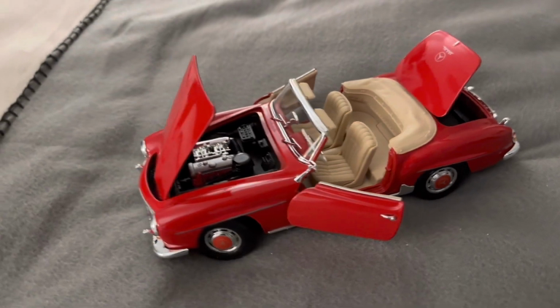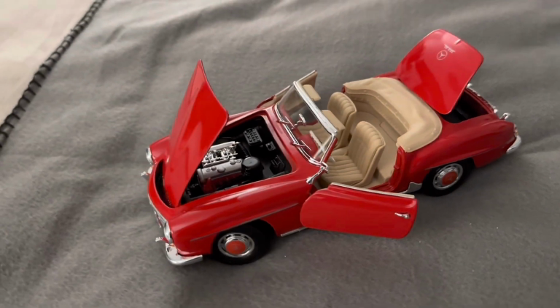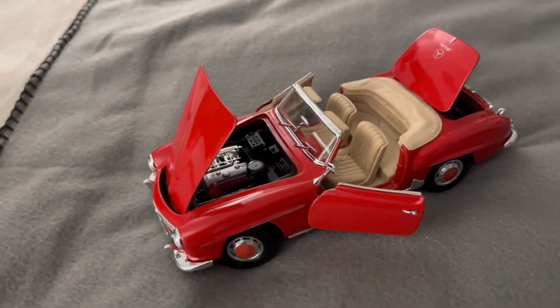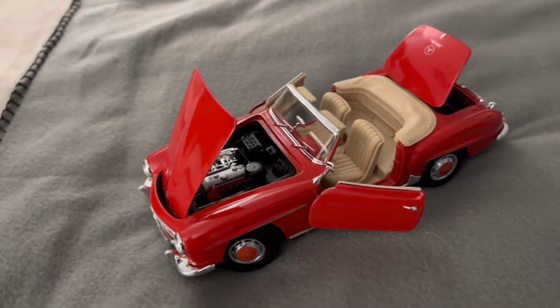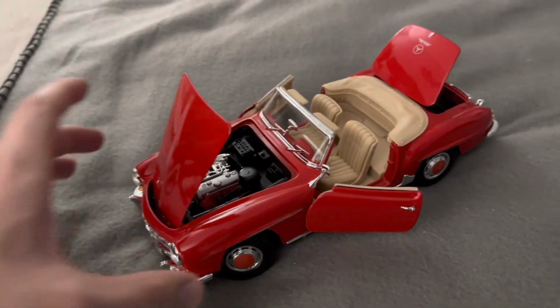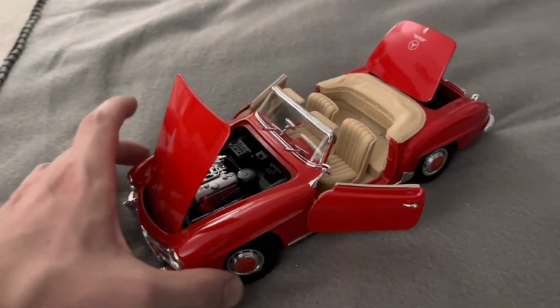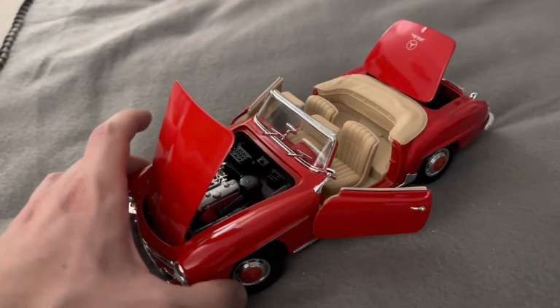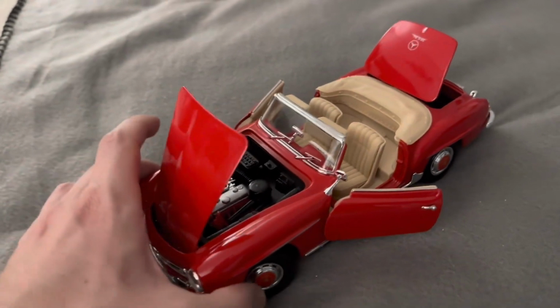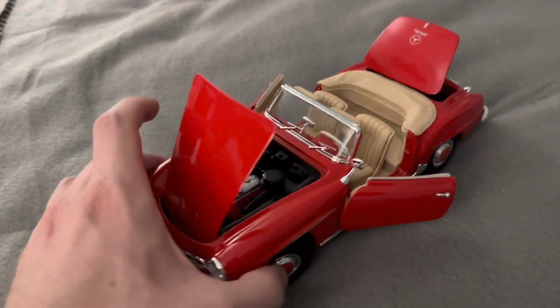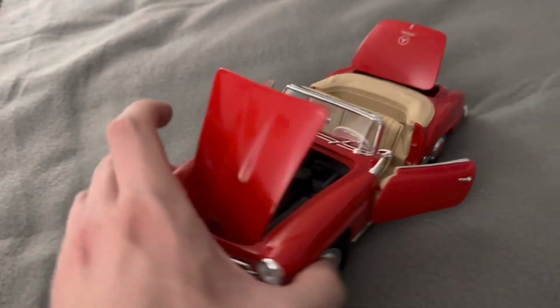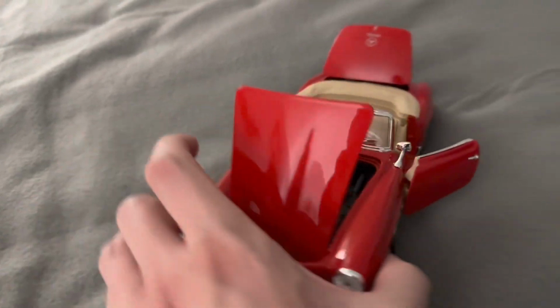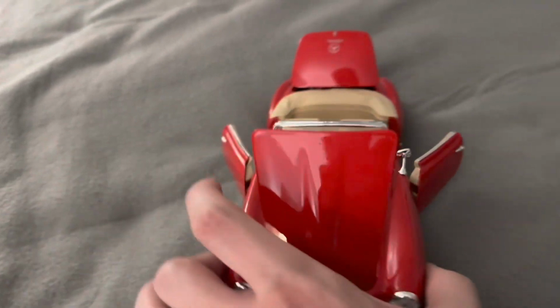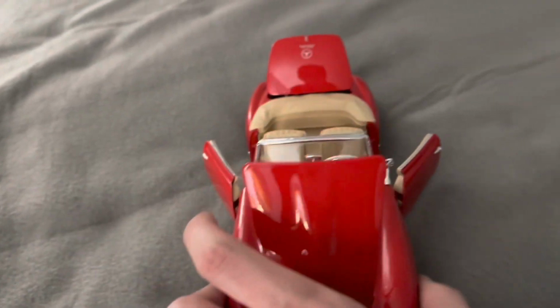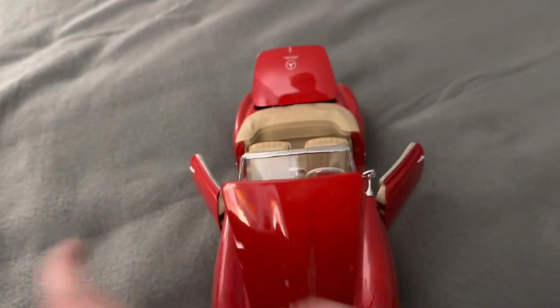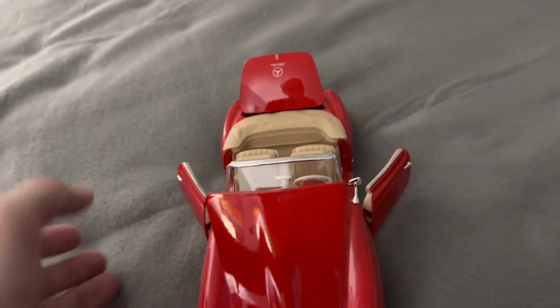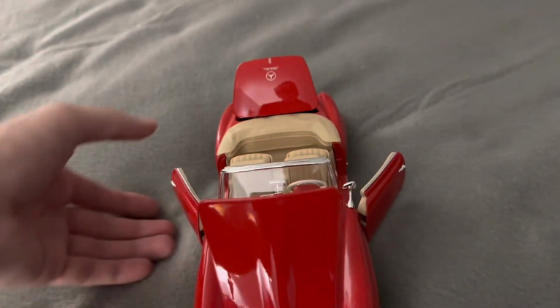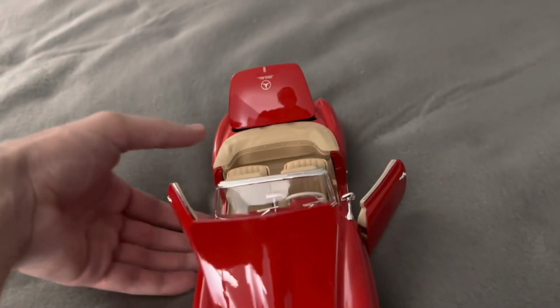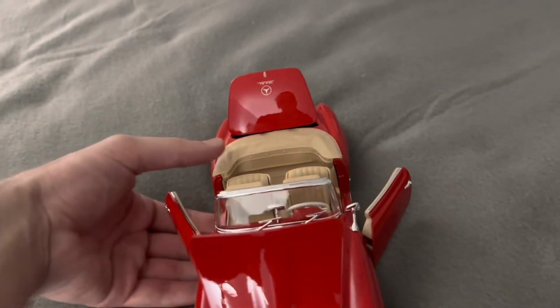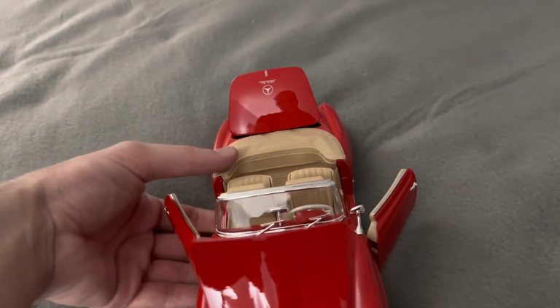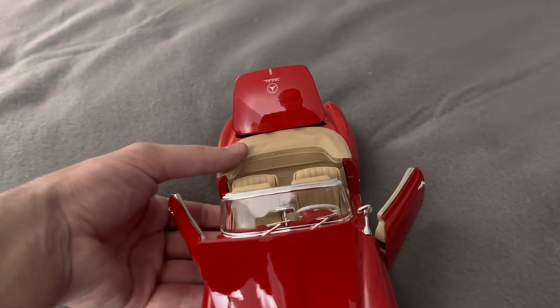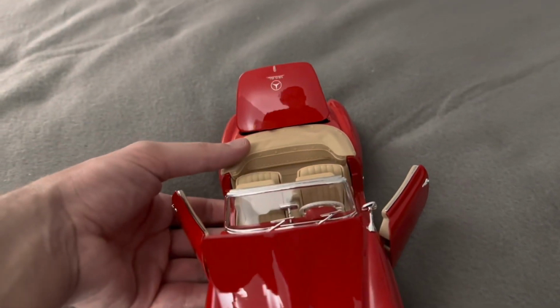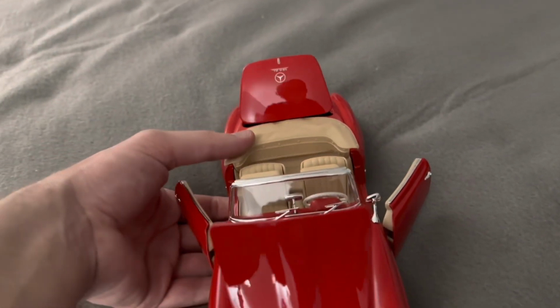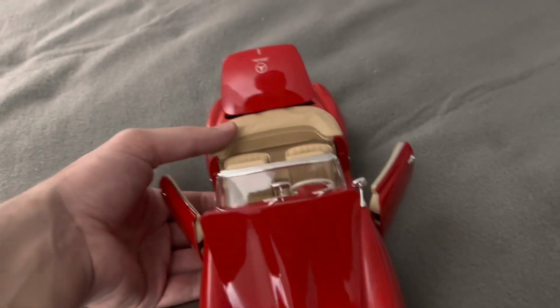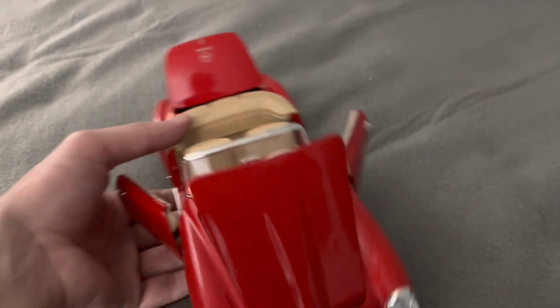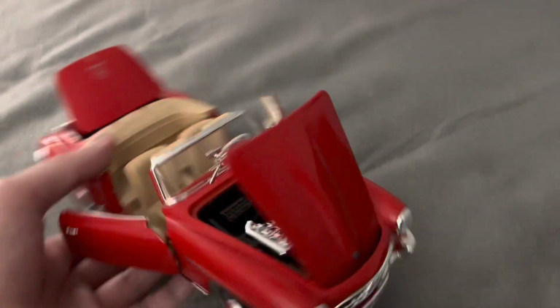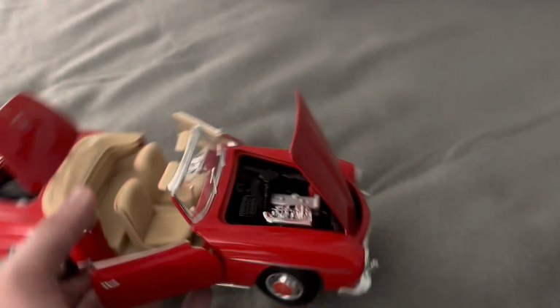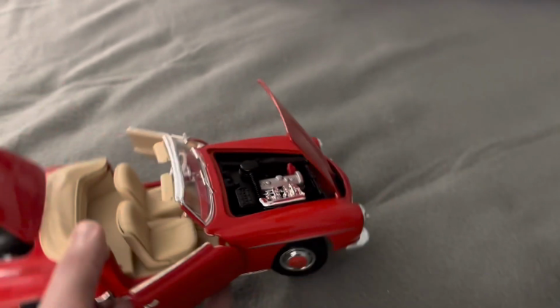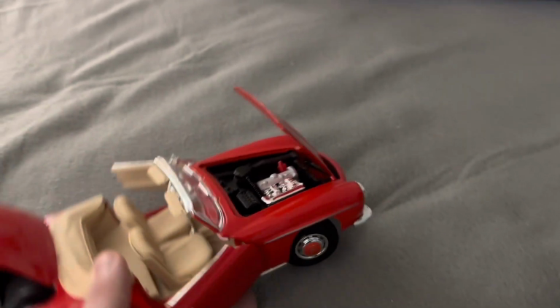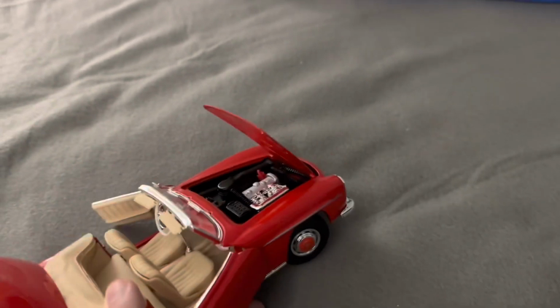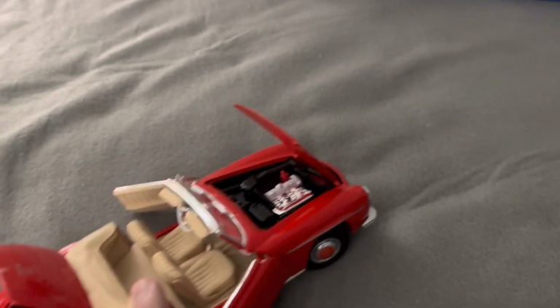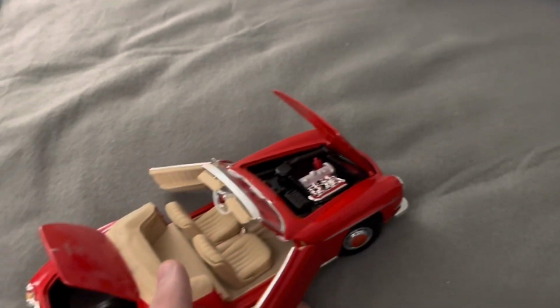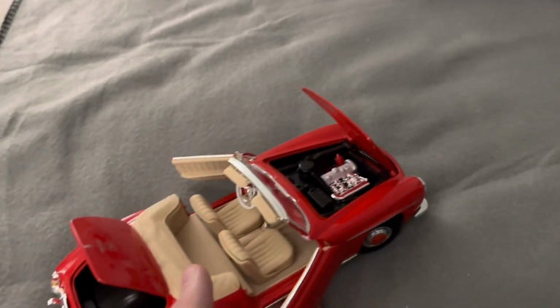Definitely, I'm looking forward to doing a review on this model for my next video, so be sure to keep a look out for that.